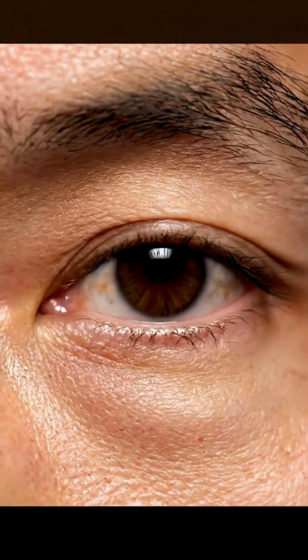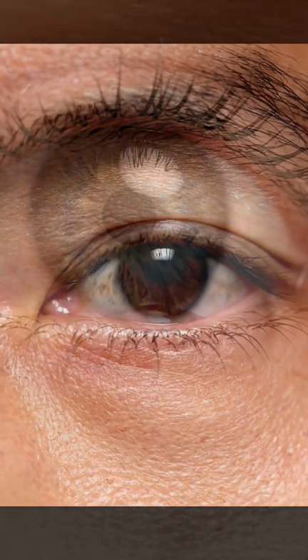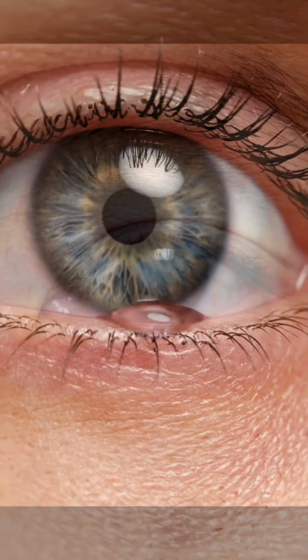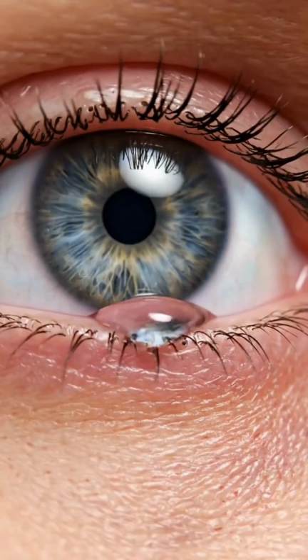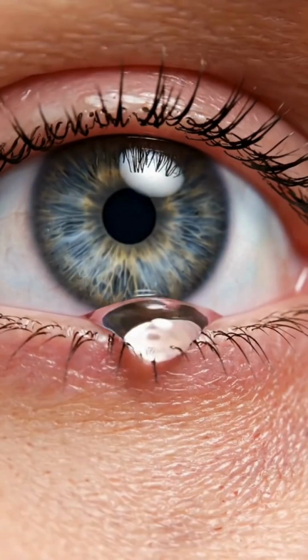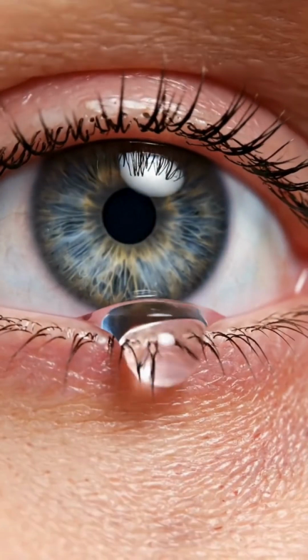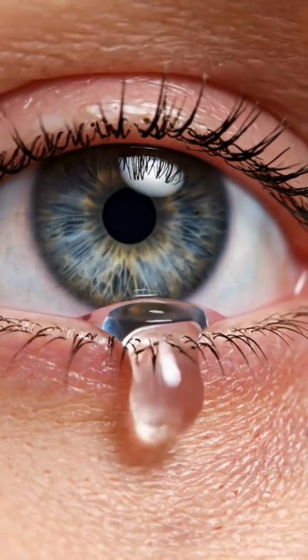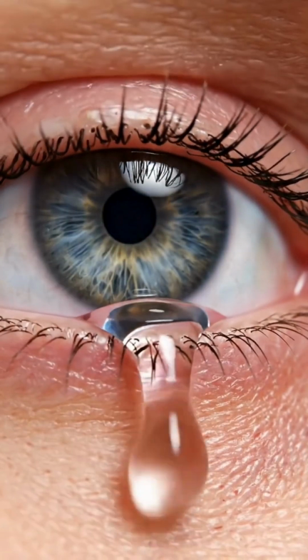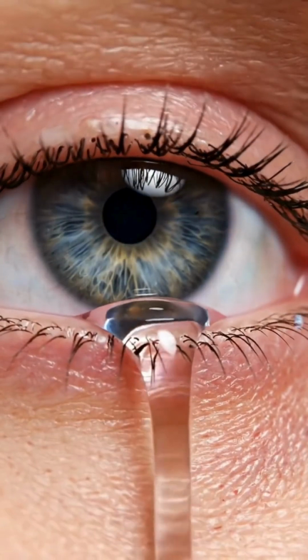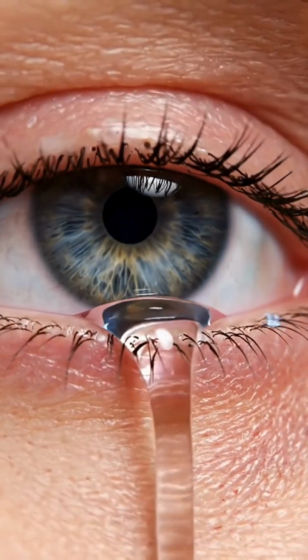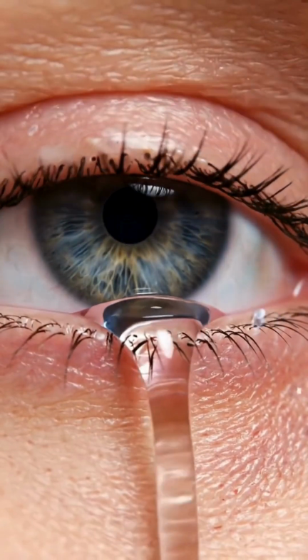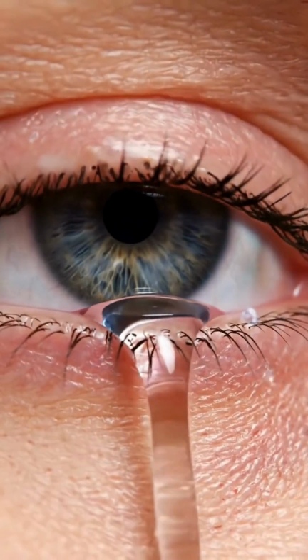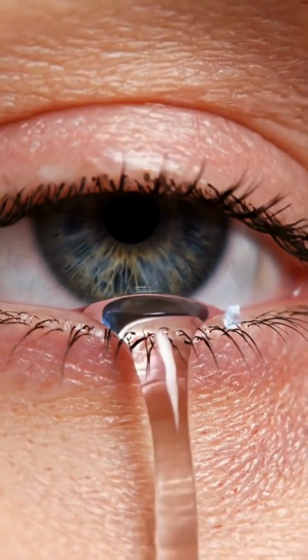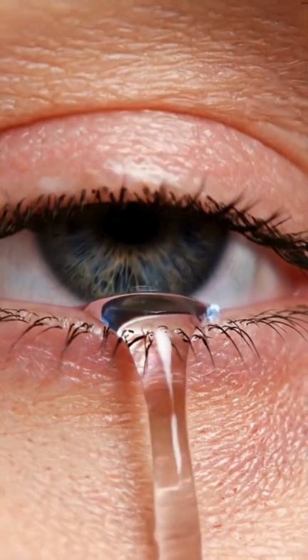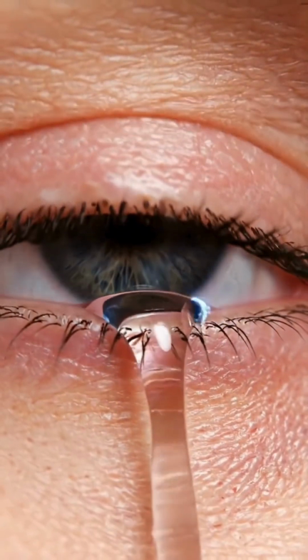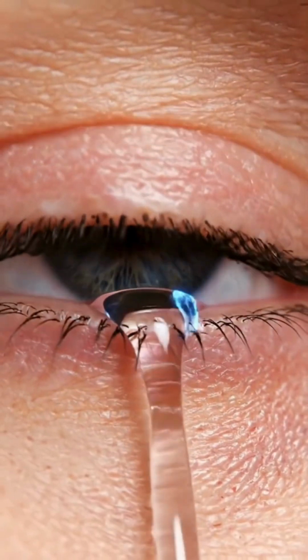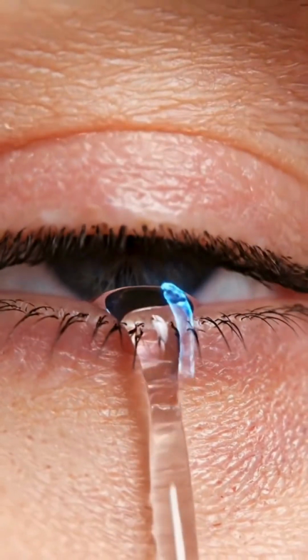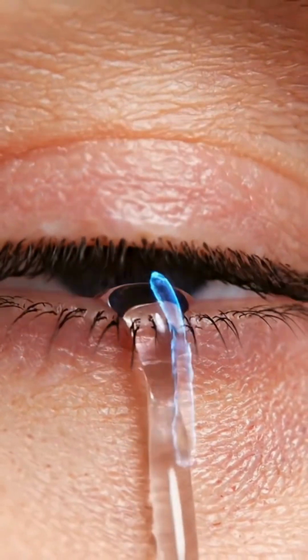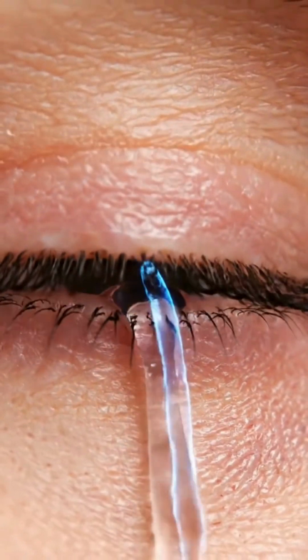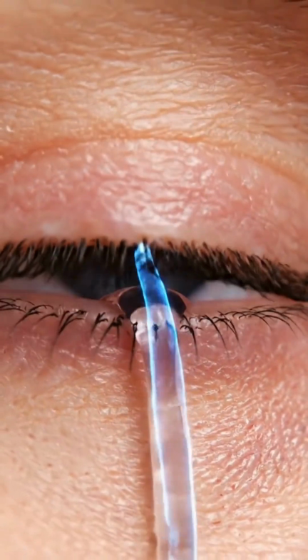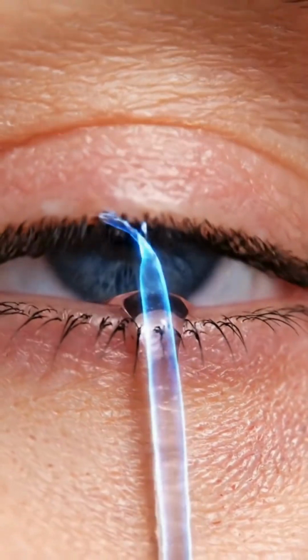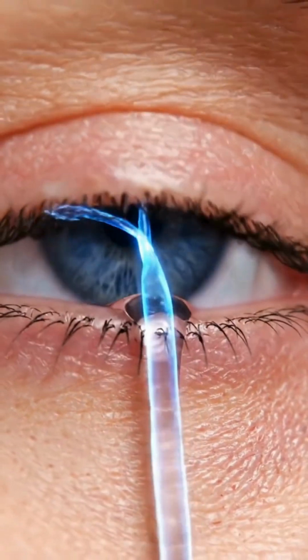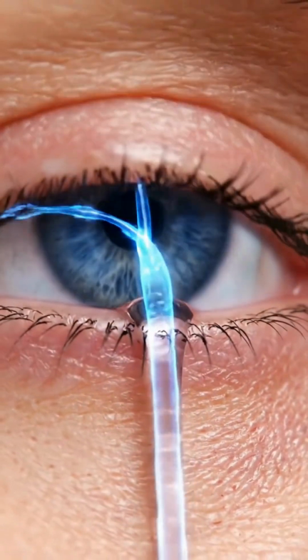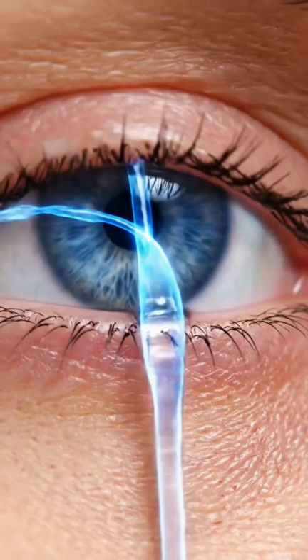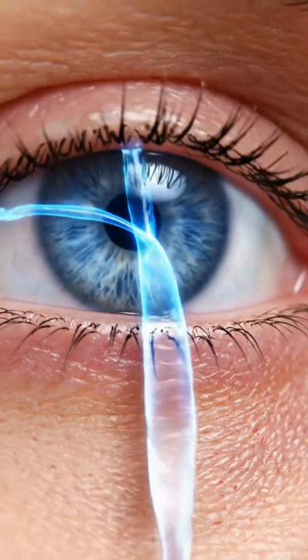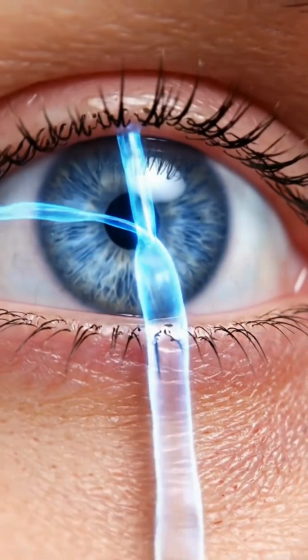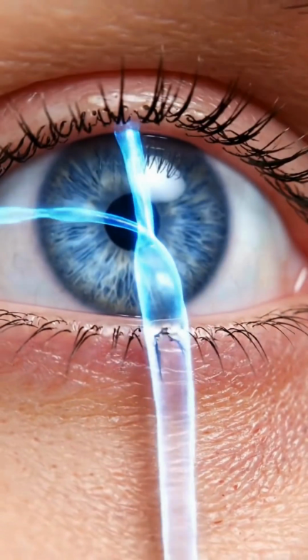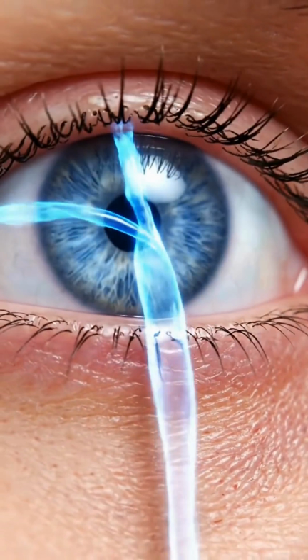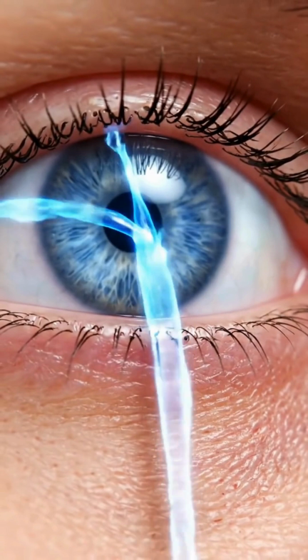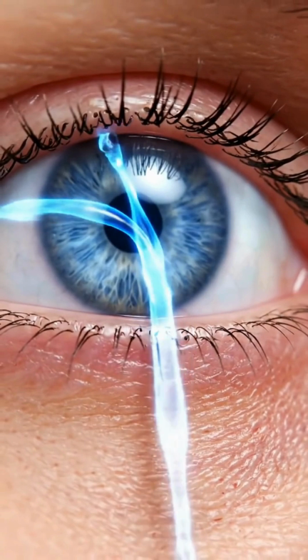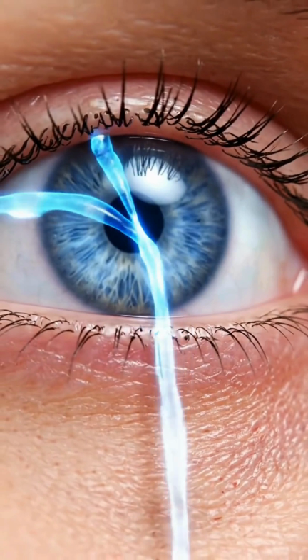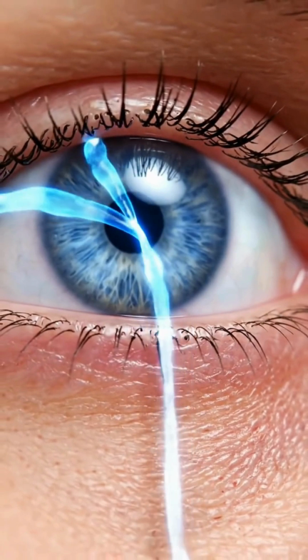Extra tears drain into tiny tear ducts, keeping your eyes' moisture level perfectly balanced.